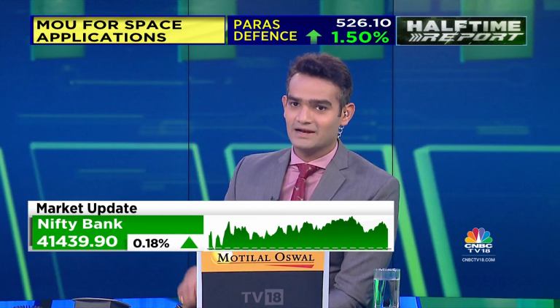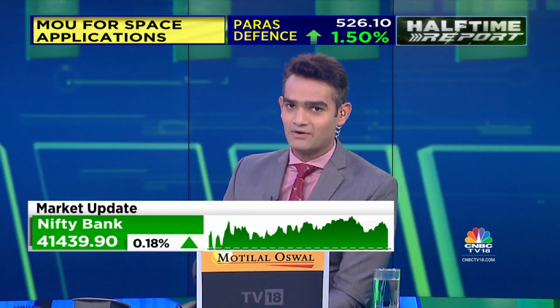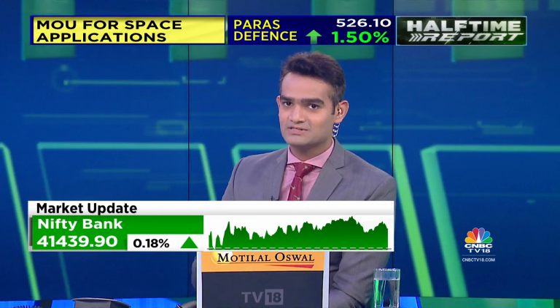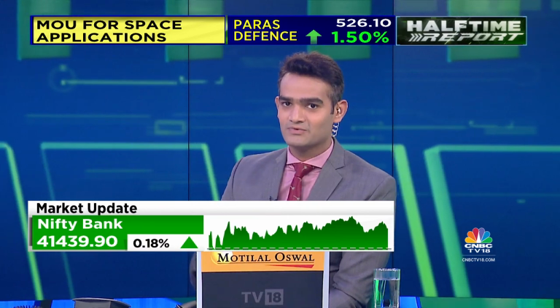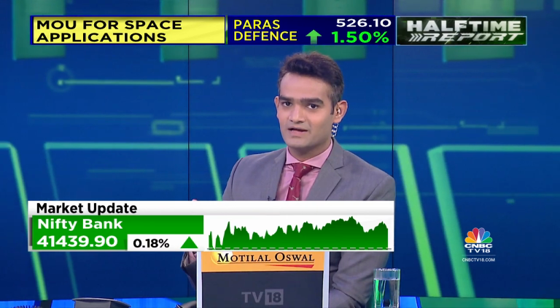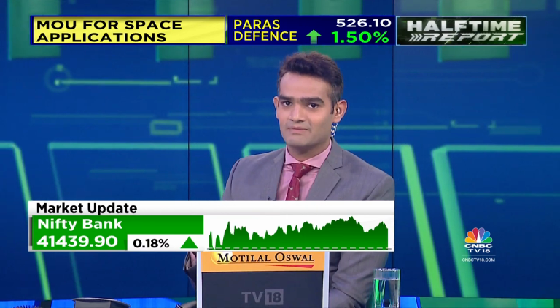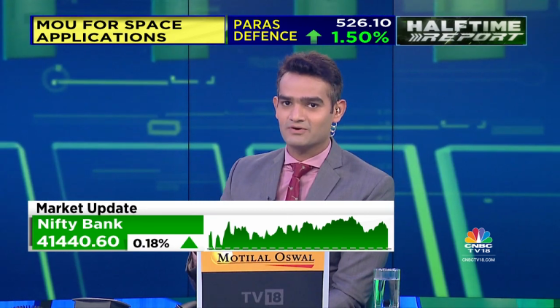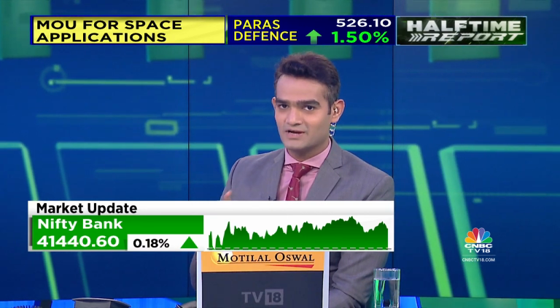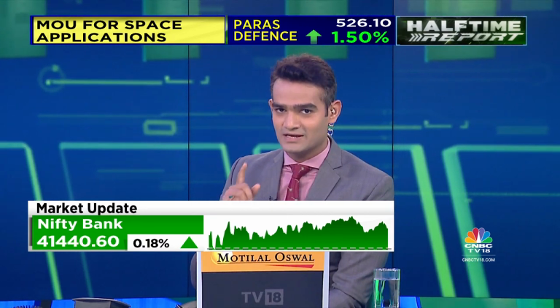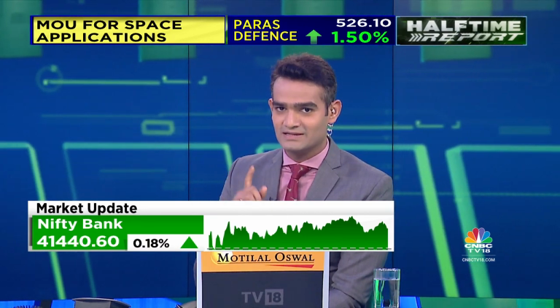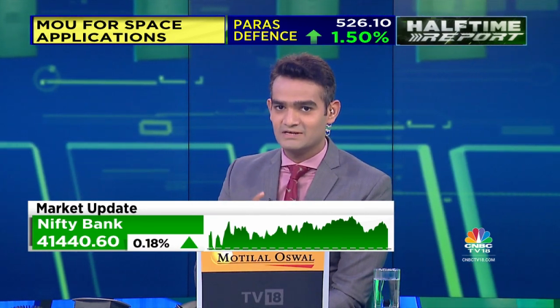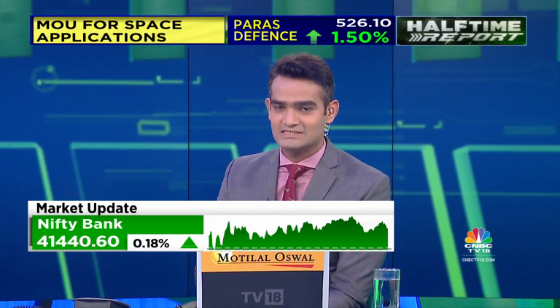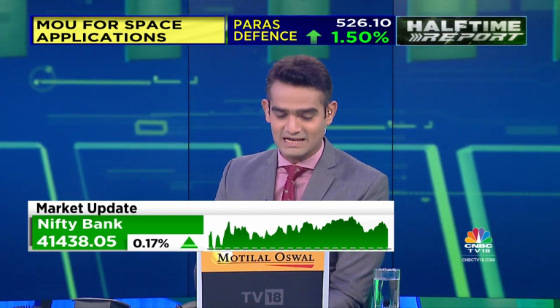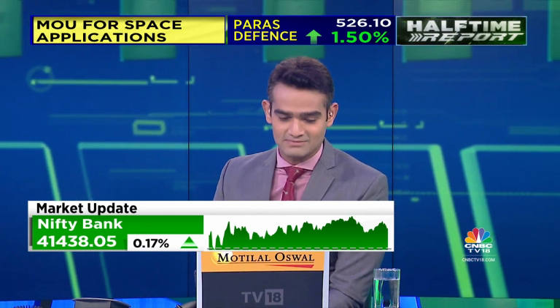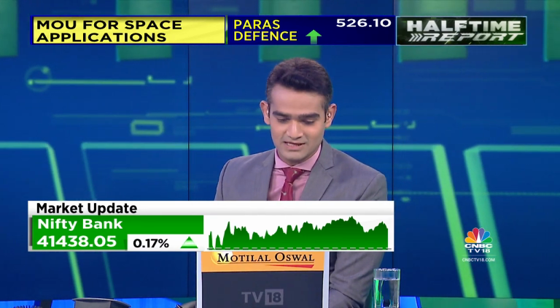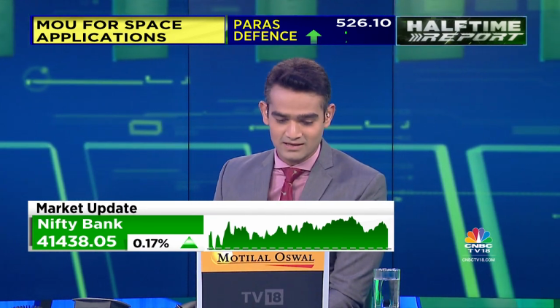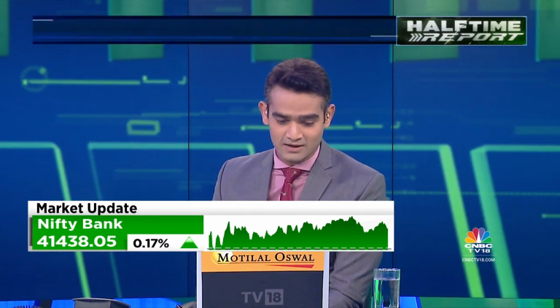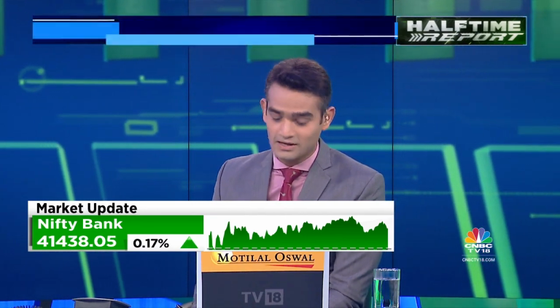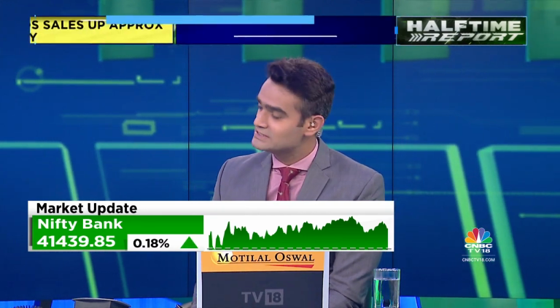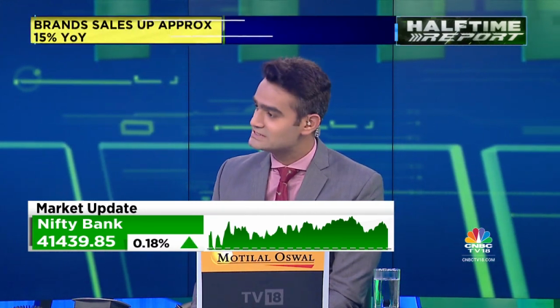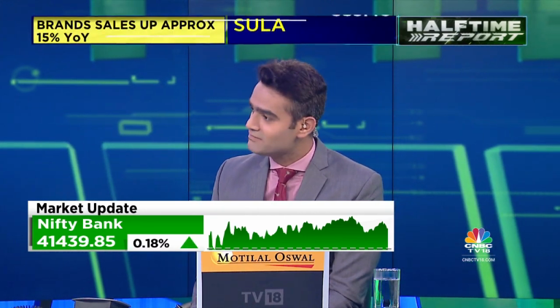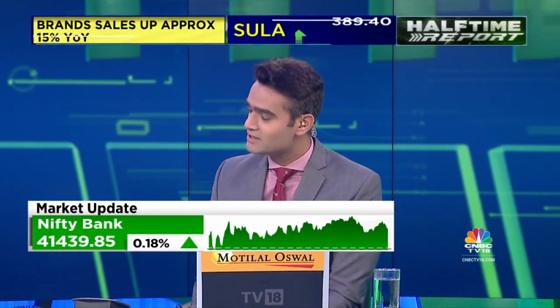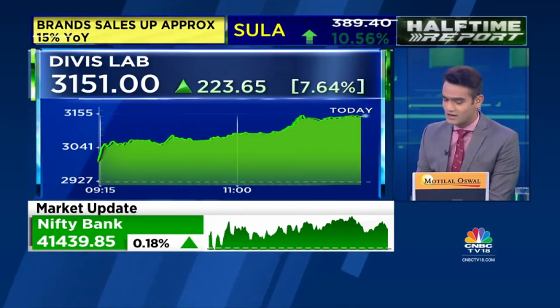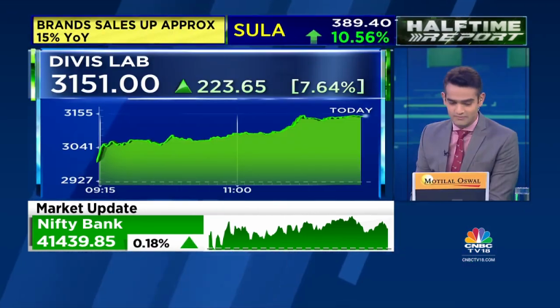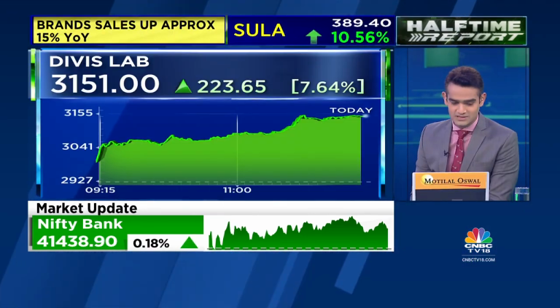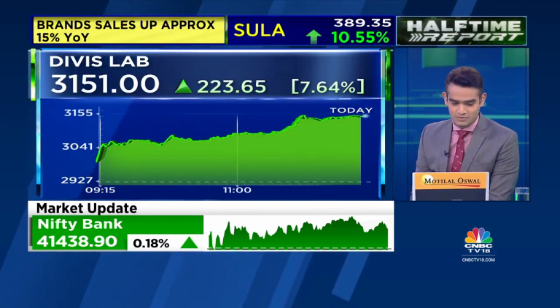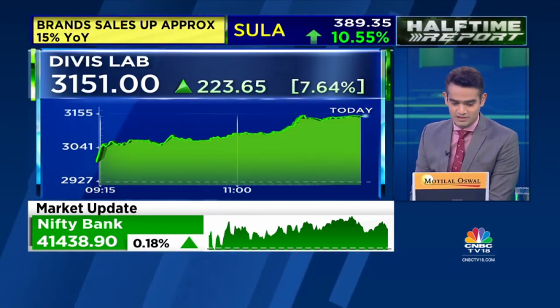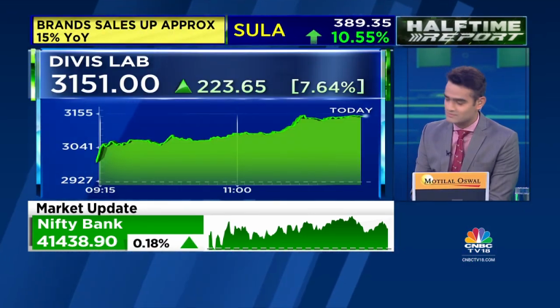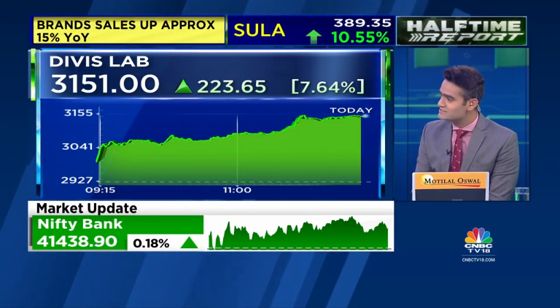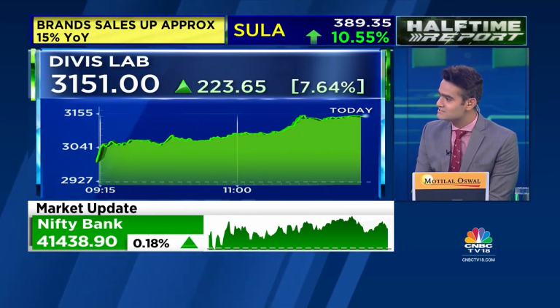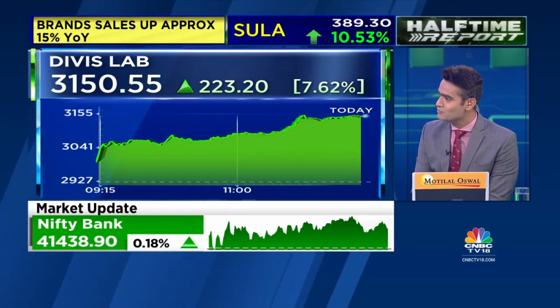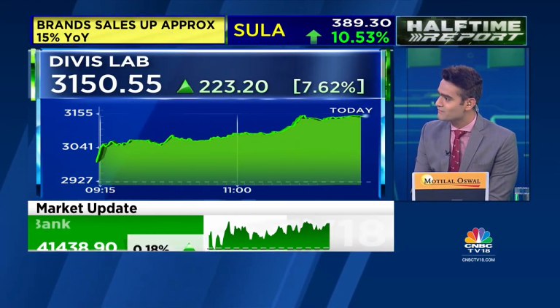Divis Labs has now moved to the high point of the rate, up 7.5%. What explains this move?